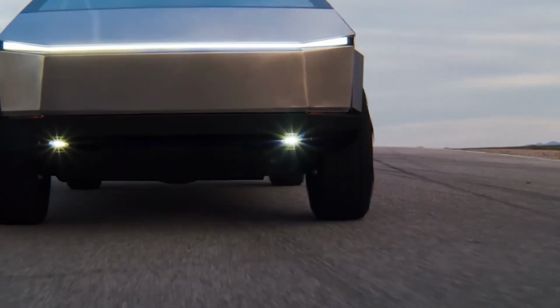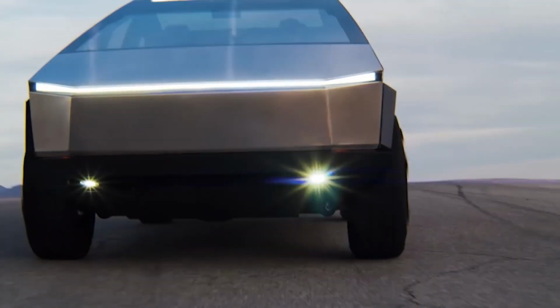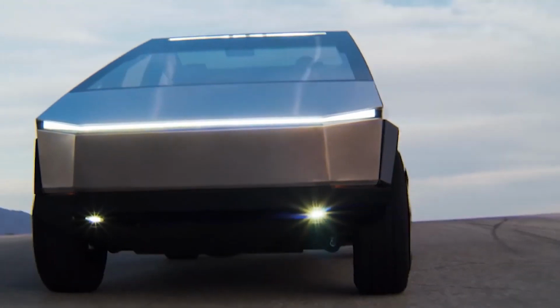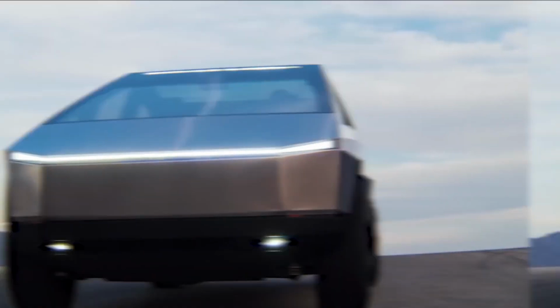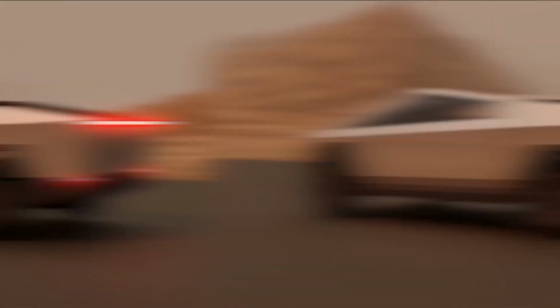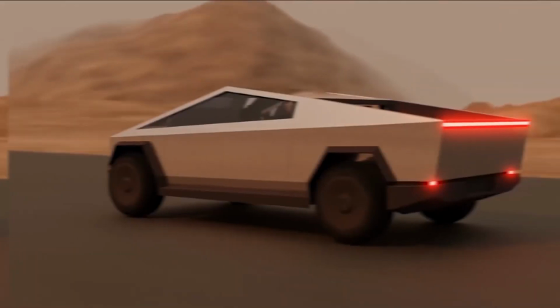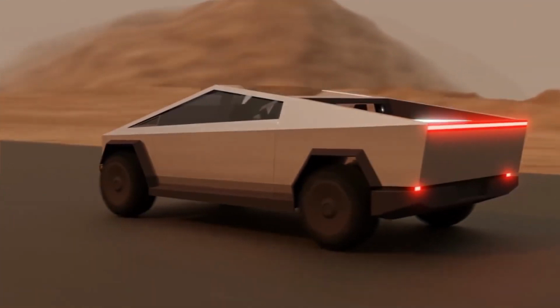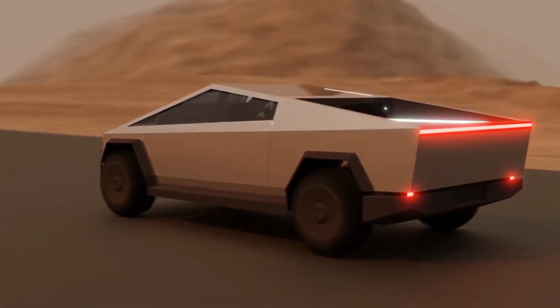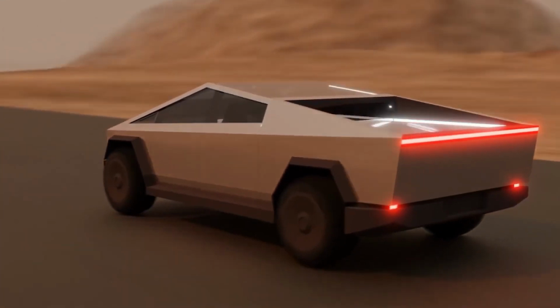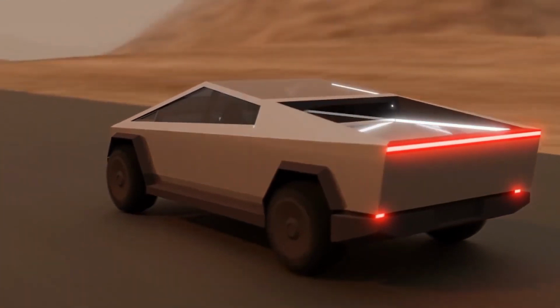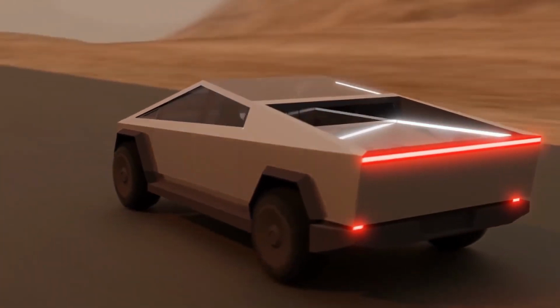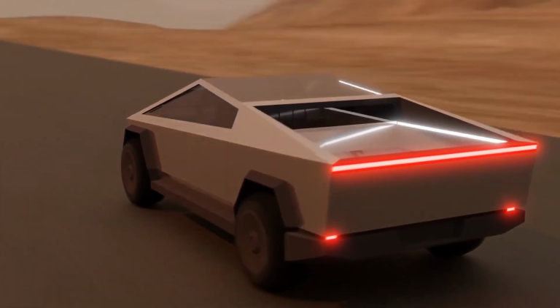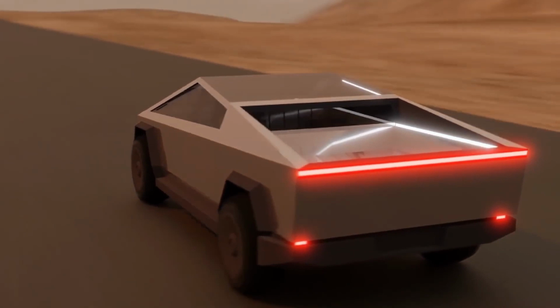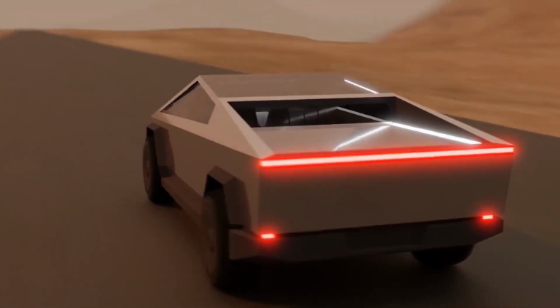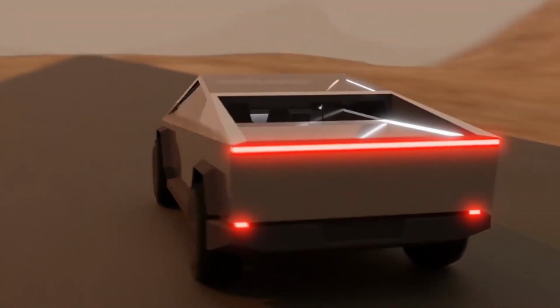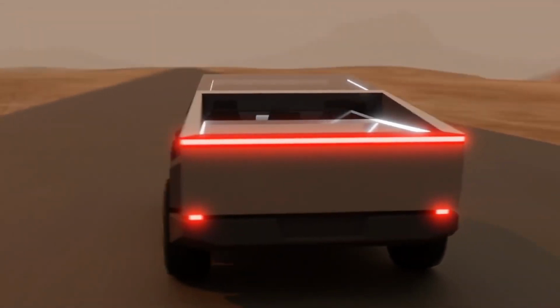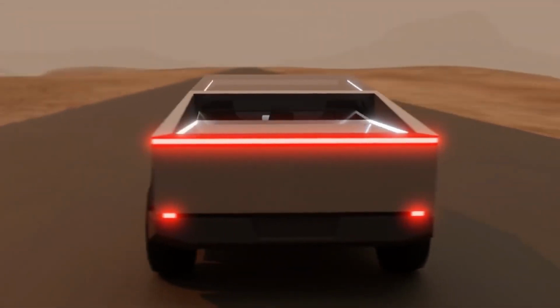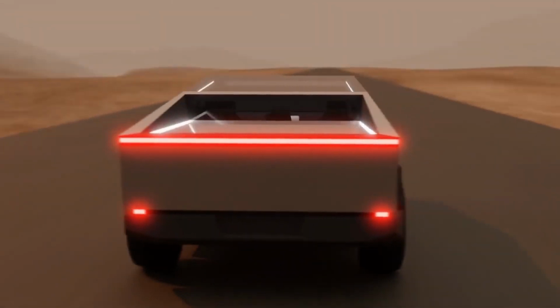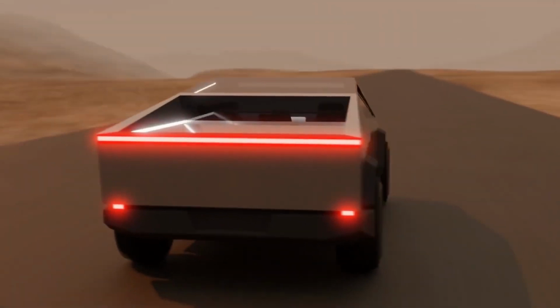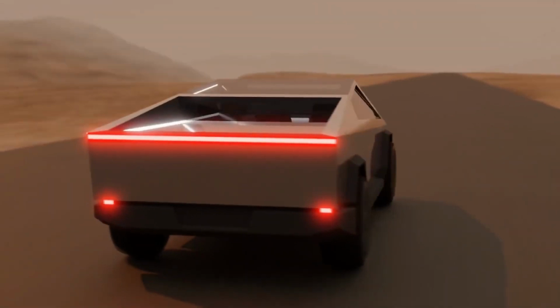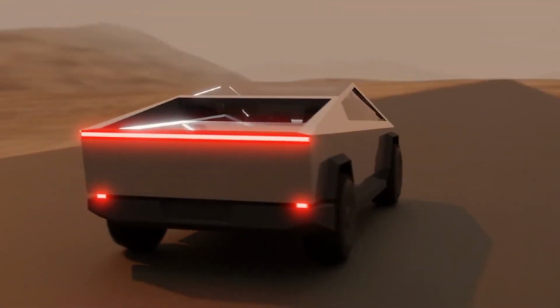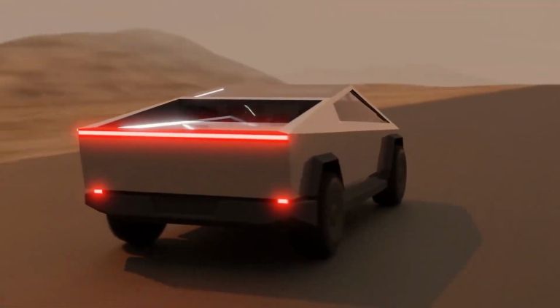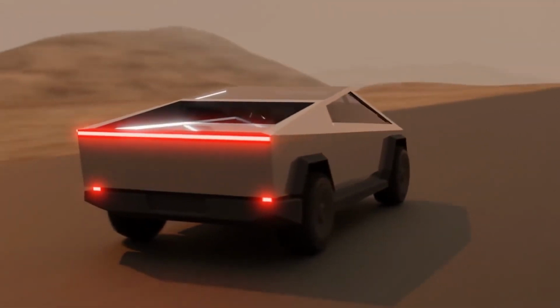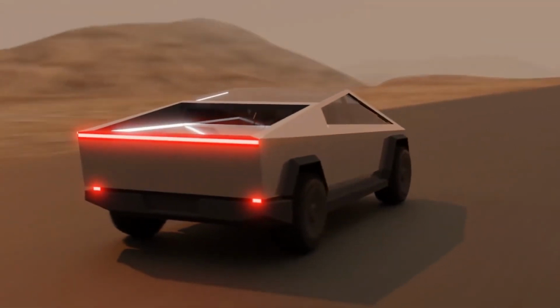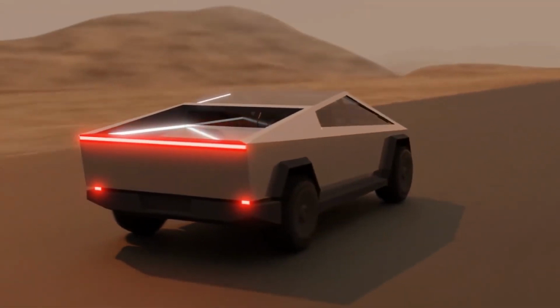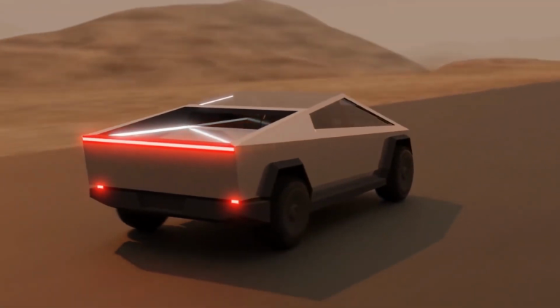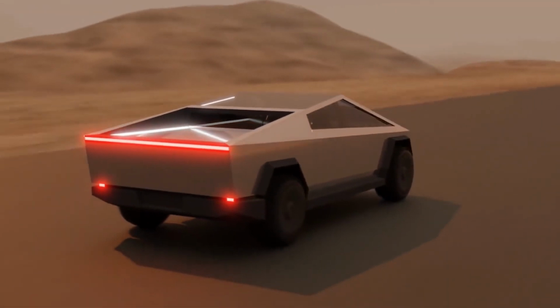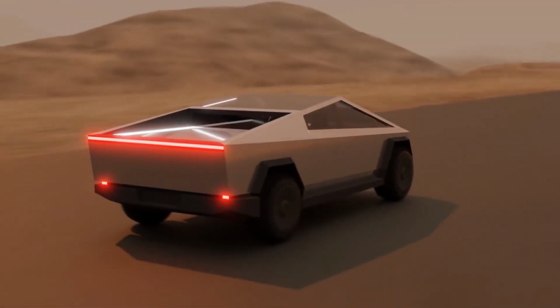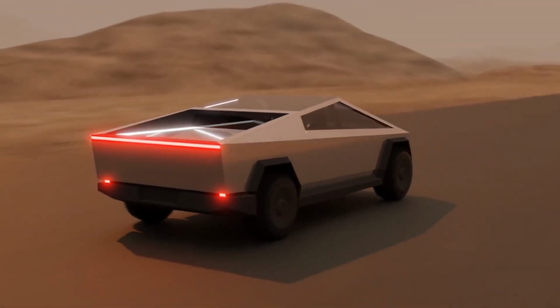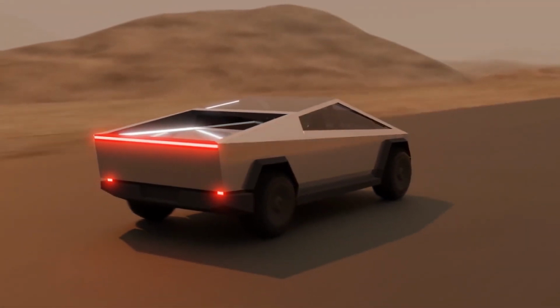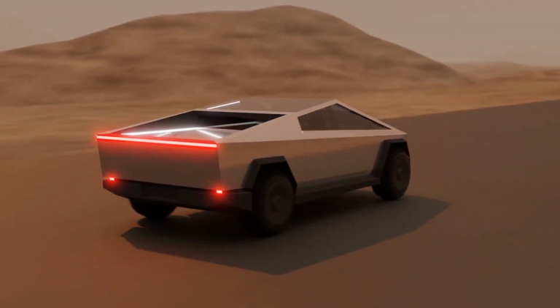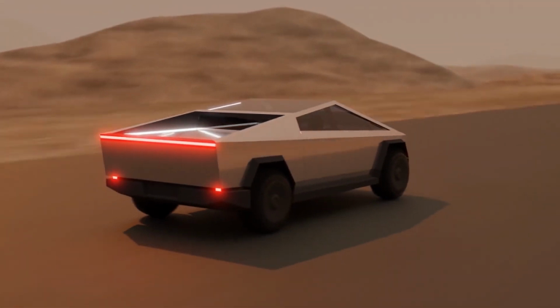Tesla believes this independent motor capability helps the Cybertruck avoid jackknifing — every truck driver's greatest fear. When a vehicle is about to jackknife, each wheel determines what to do to maintain road grip and avoid an accident.